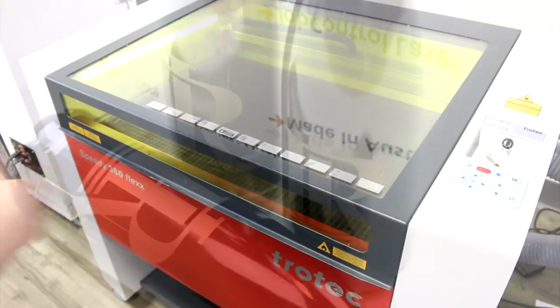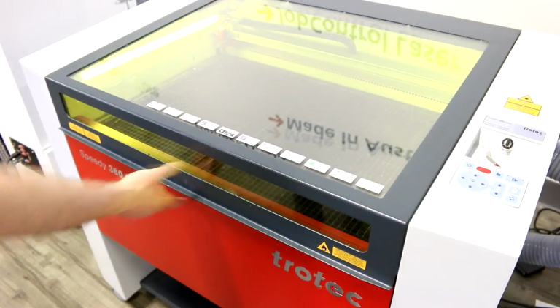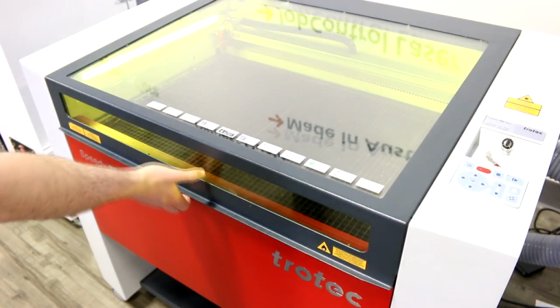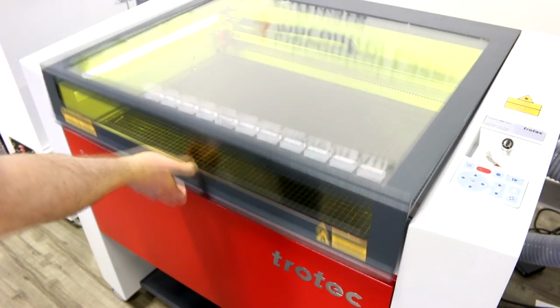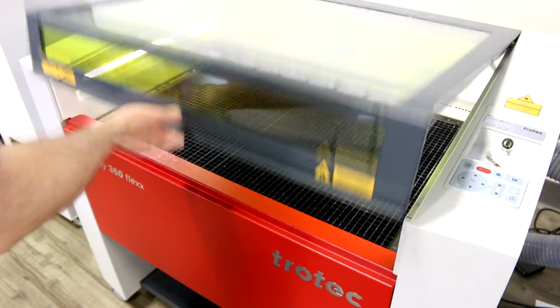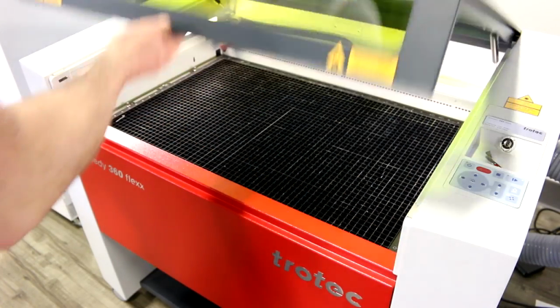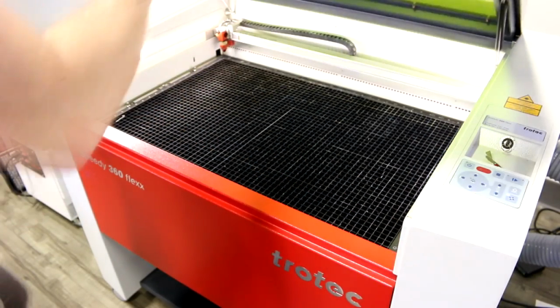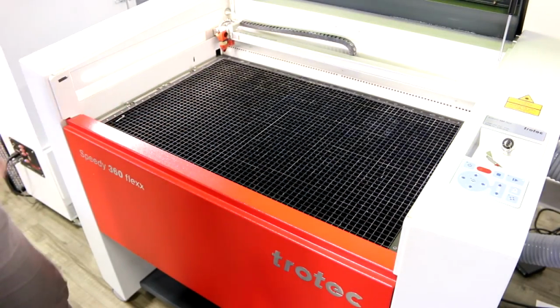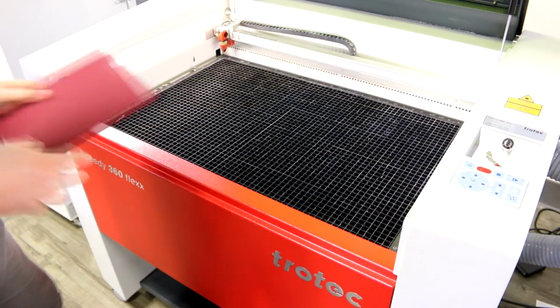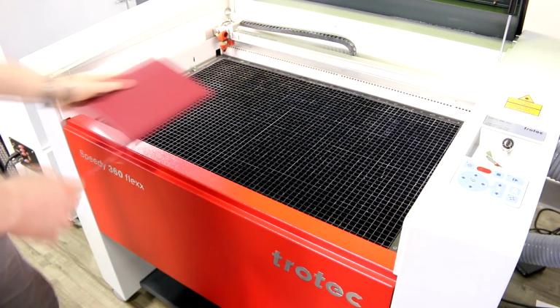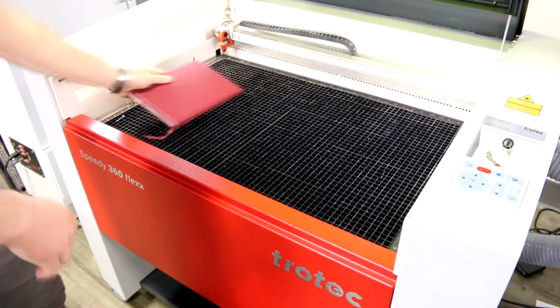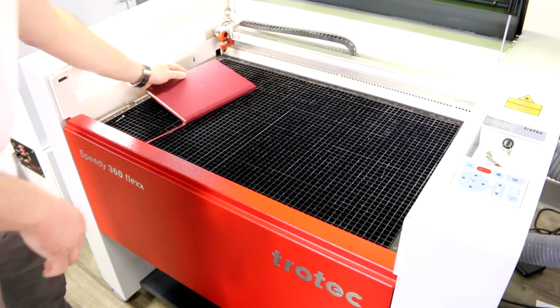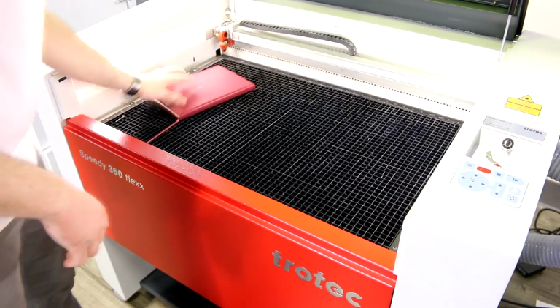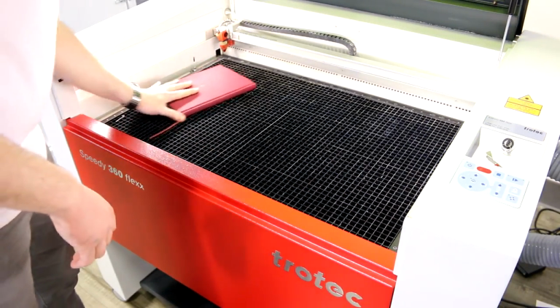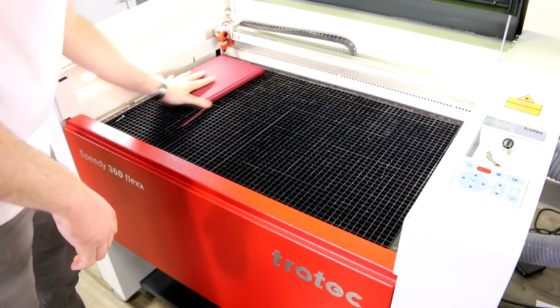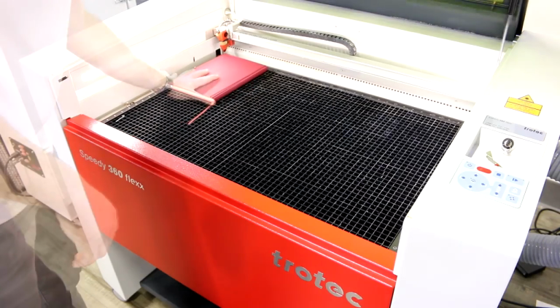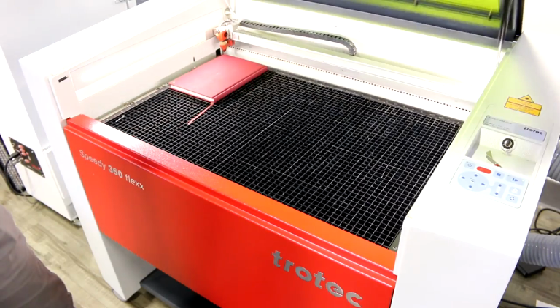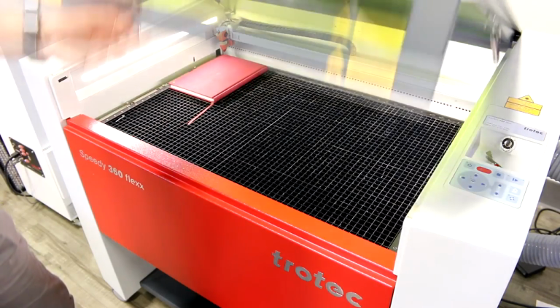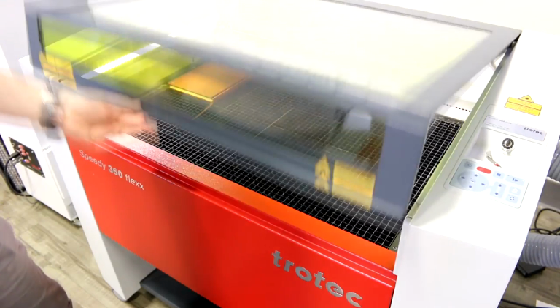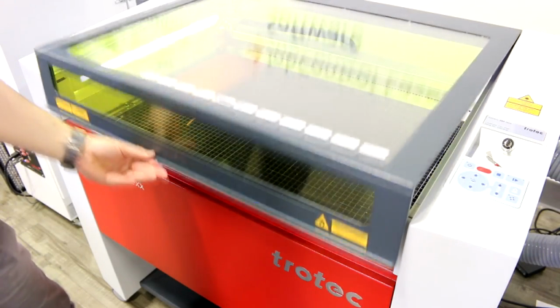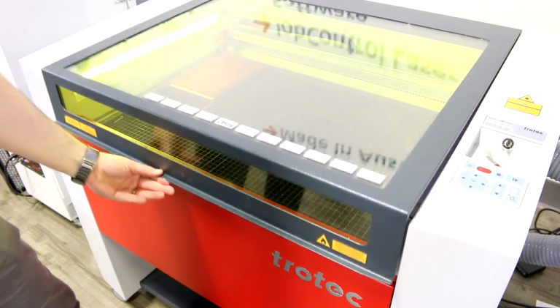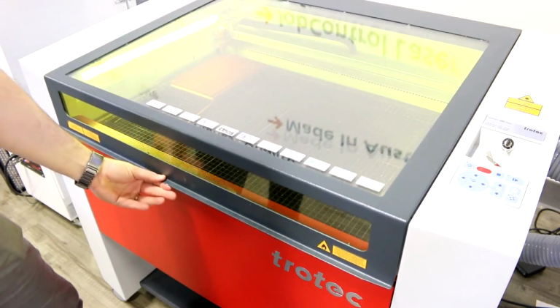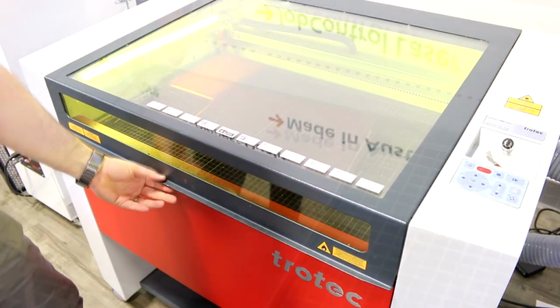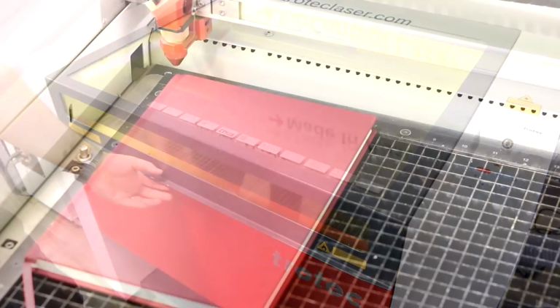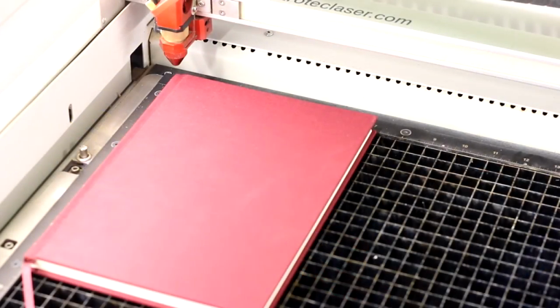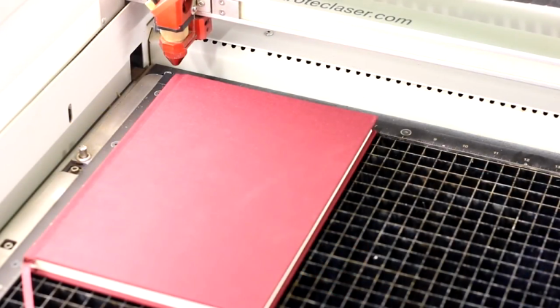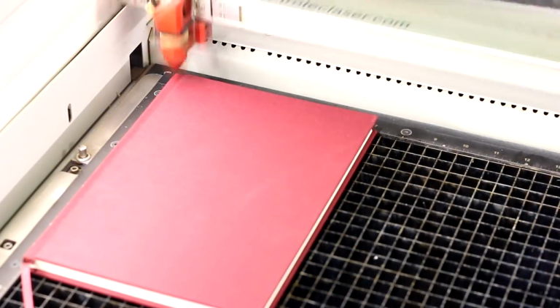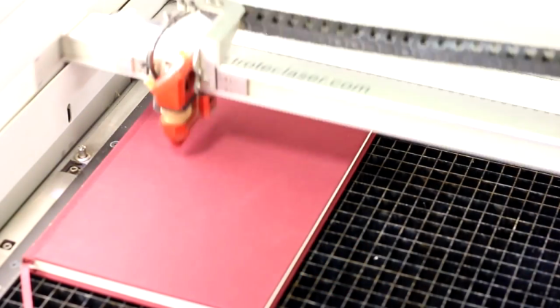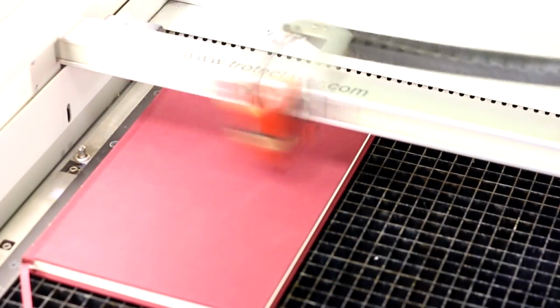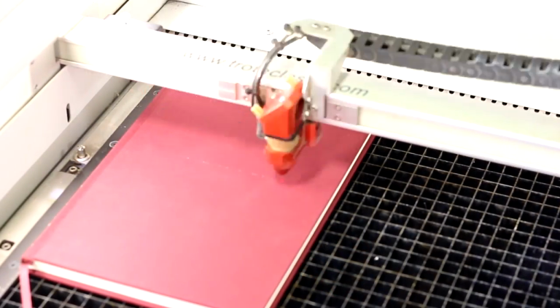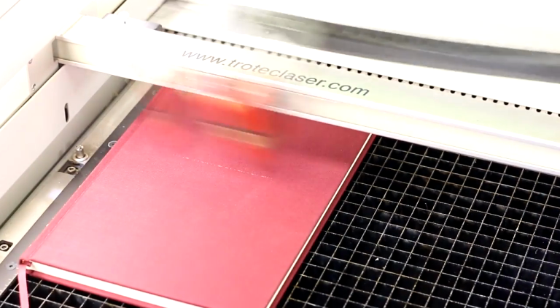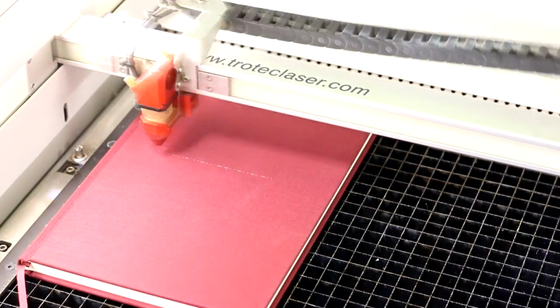Next, a premium linen notebook. We simply placed it in the laser, engraved our logo and name.